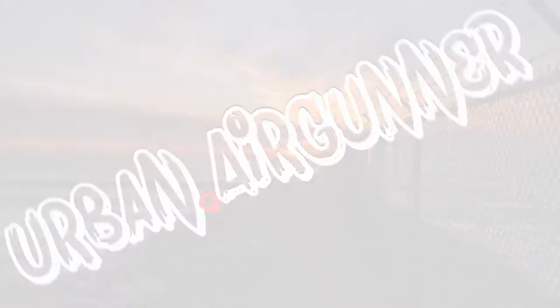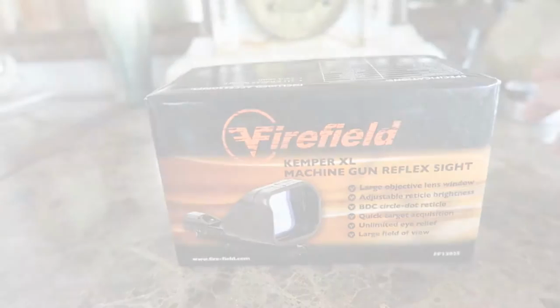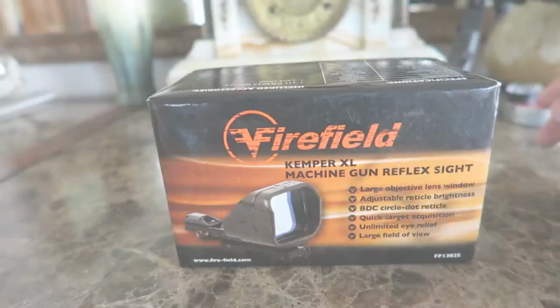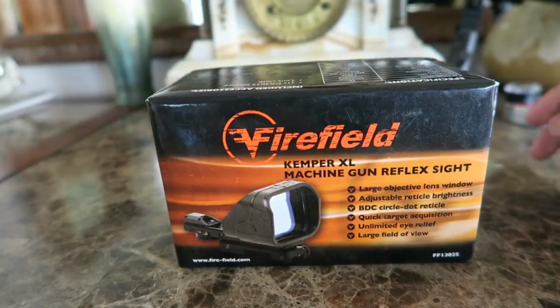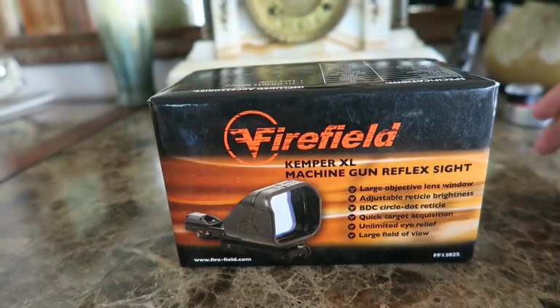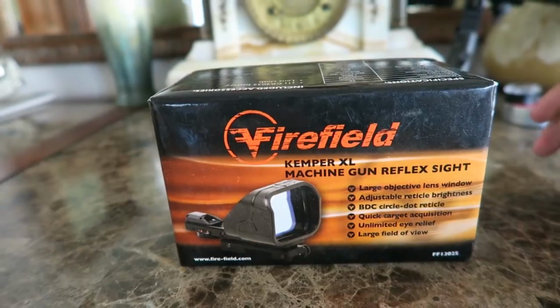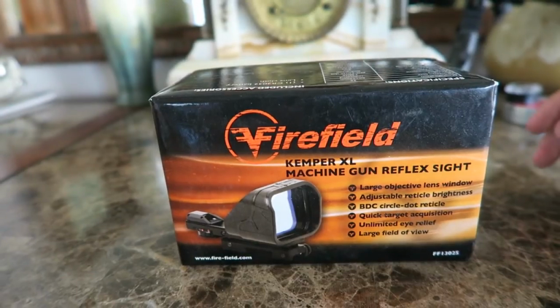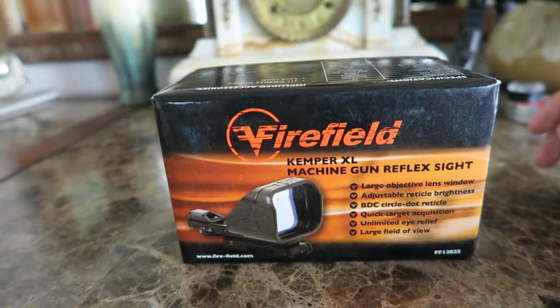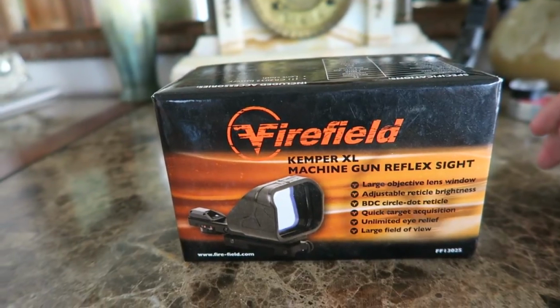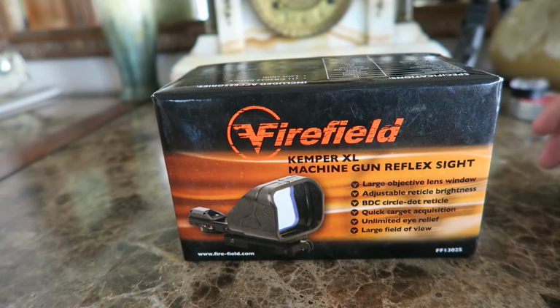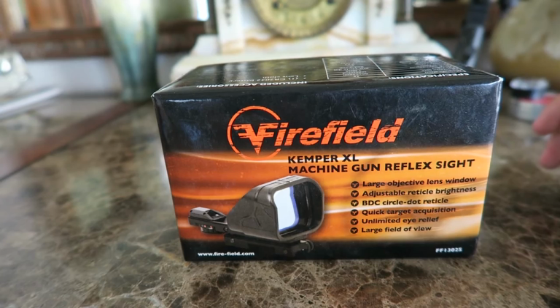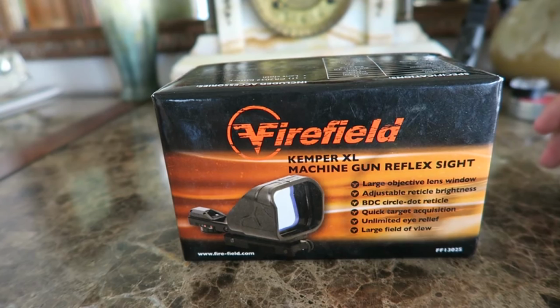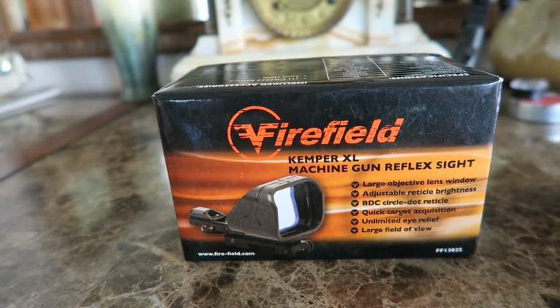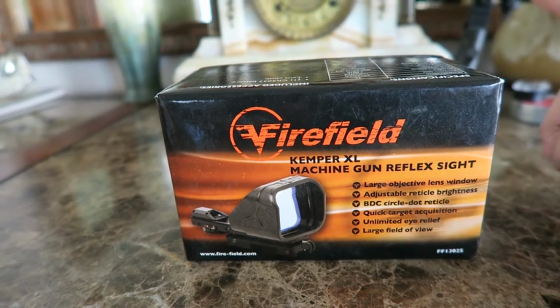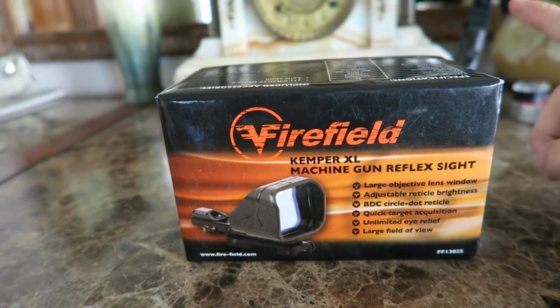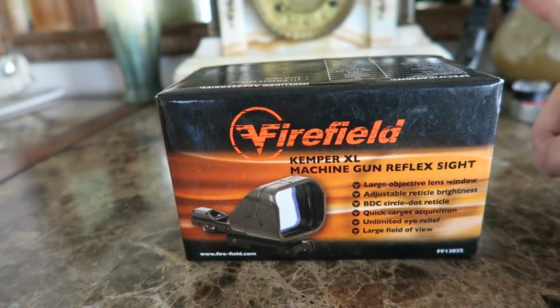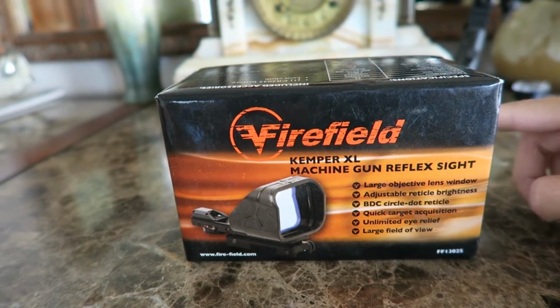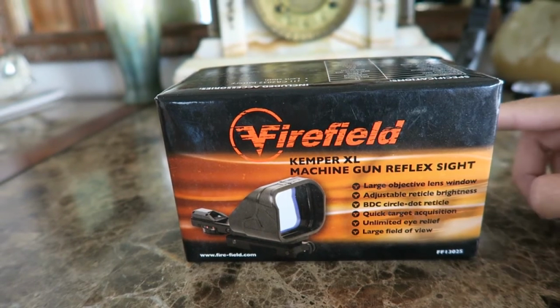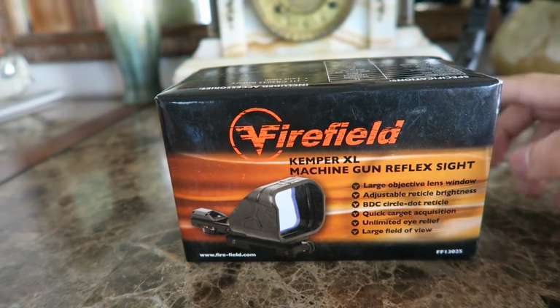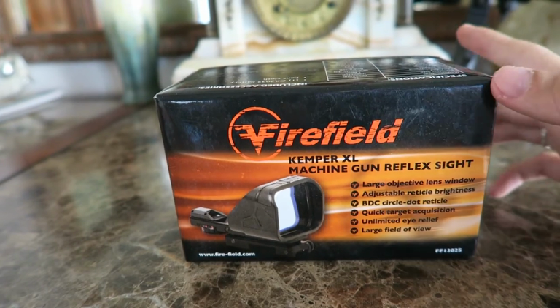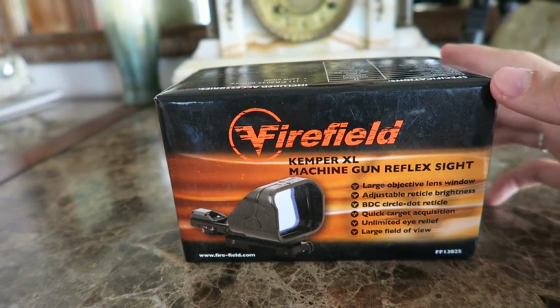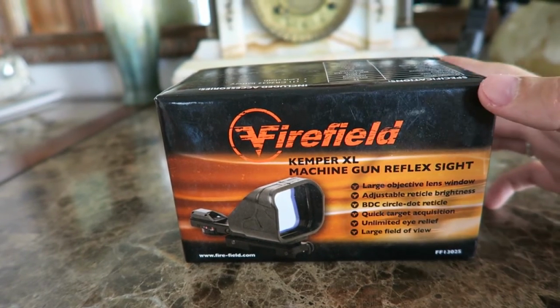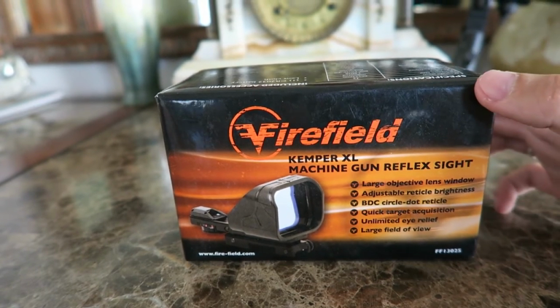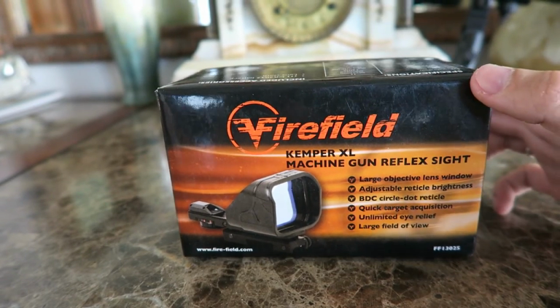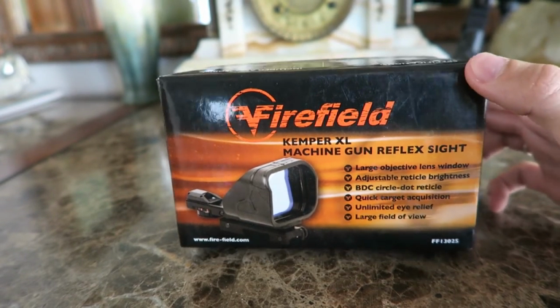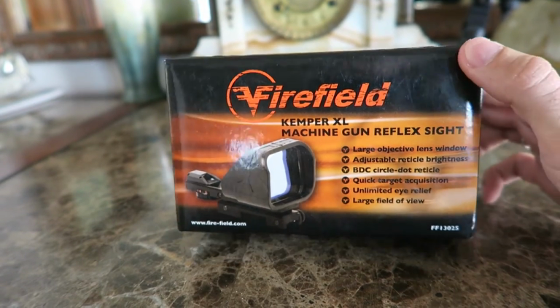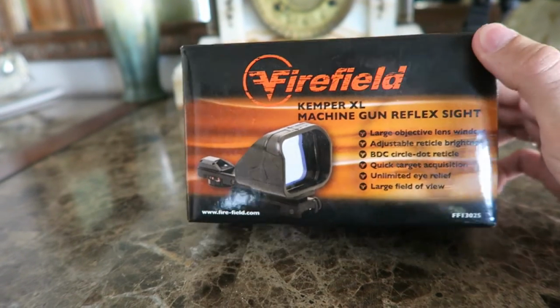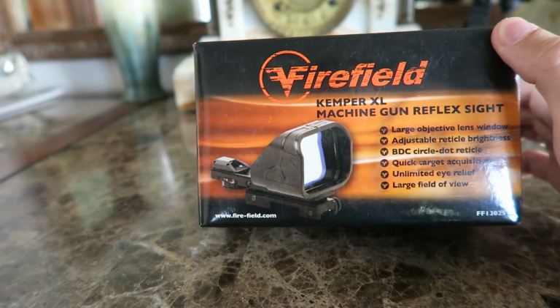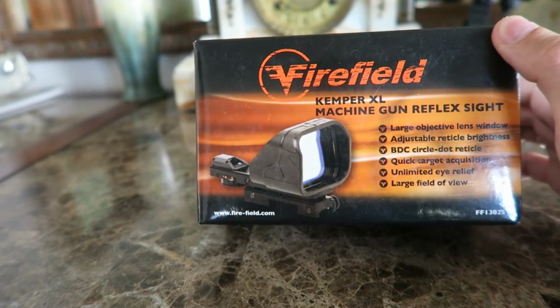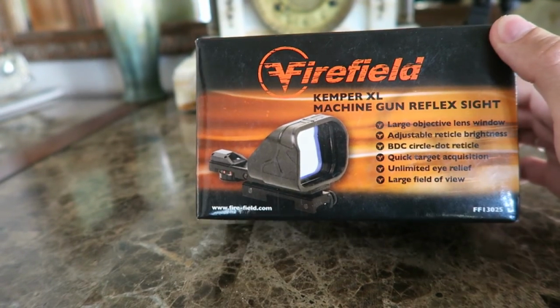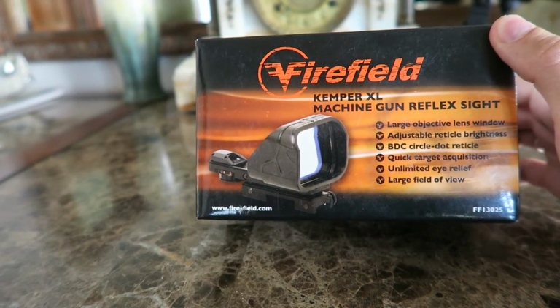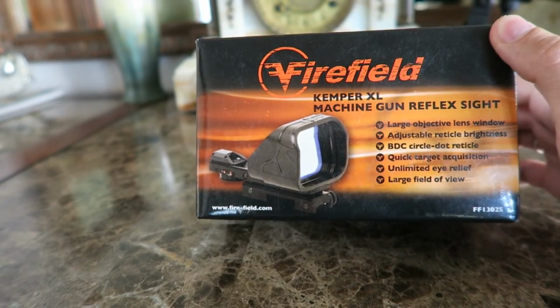Hello and welcome back to Urban Air Gunner. I have a quick unboxing slash gear reveal video.